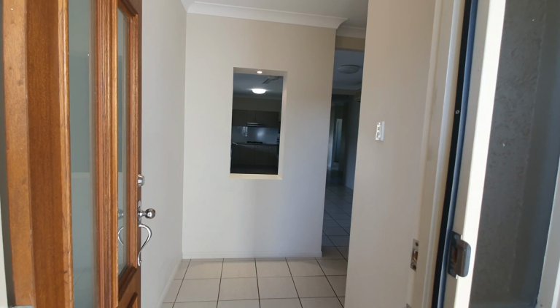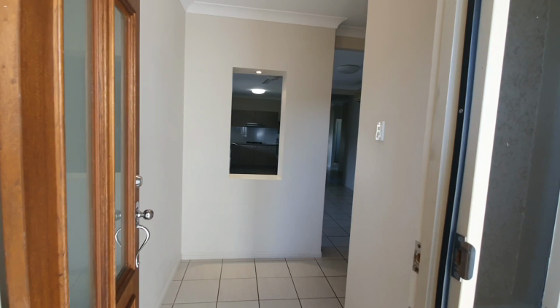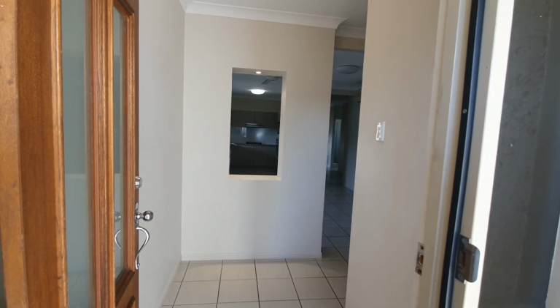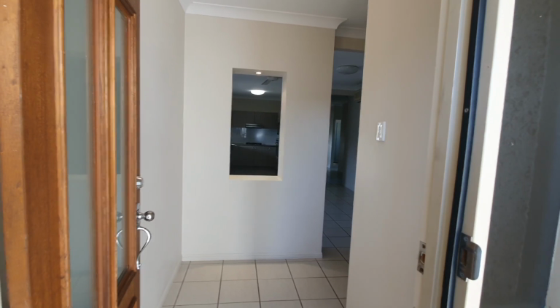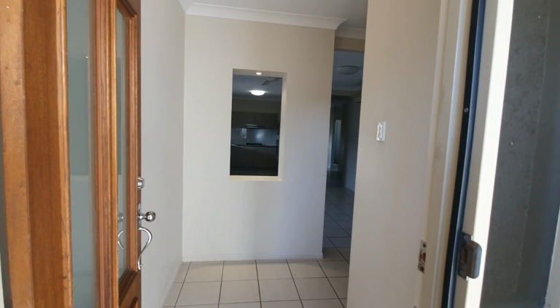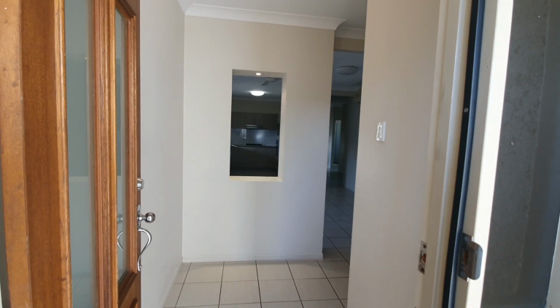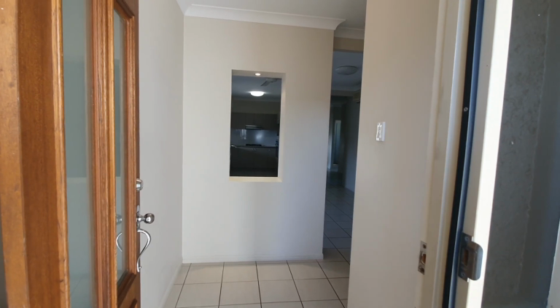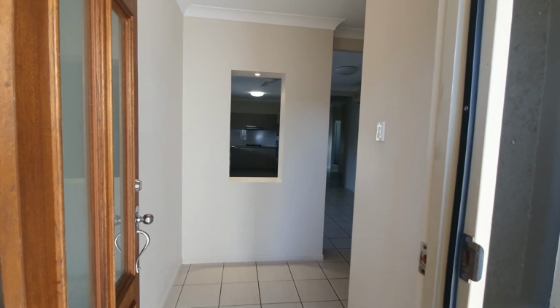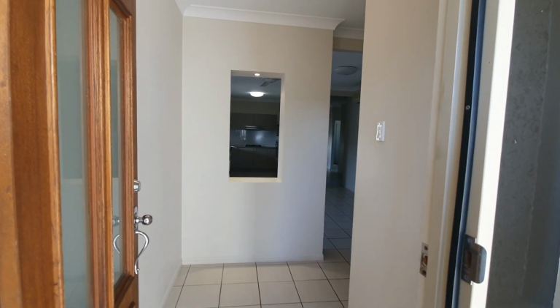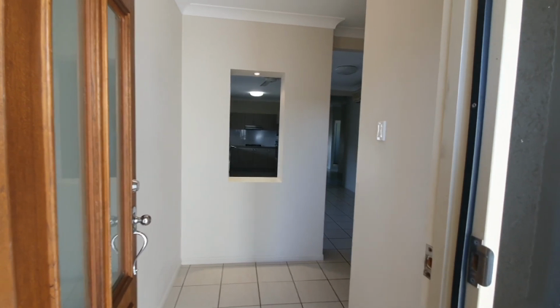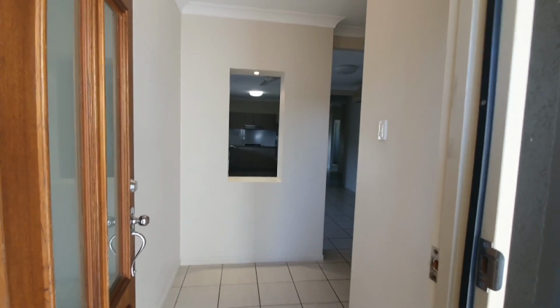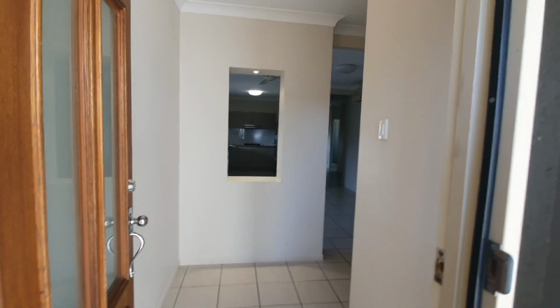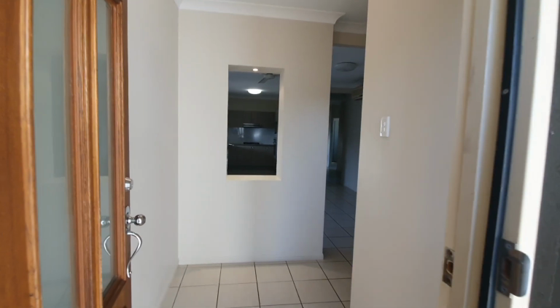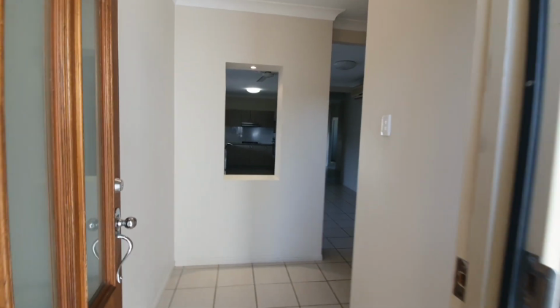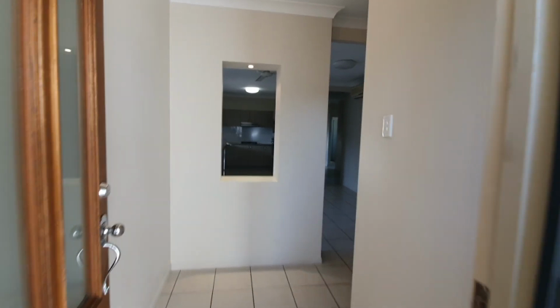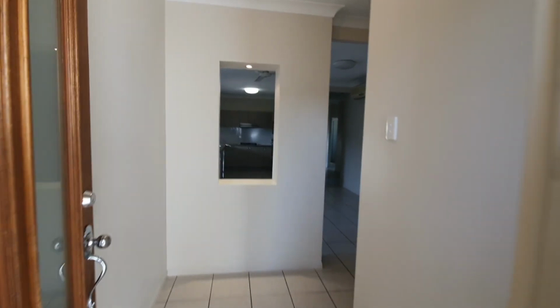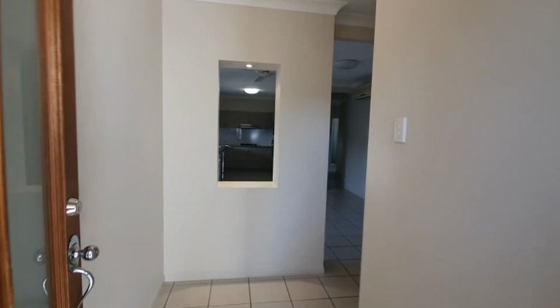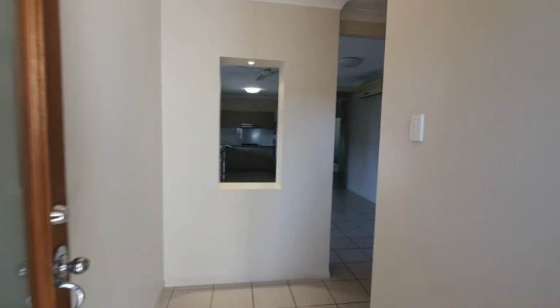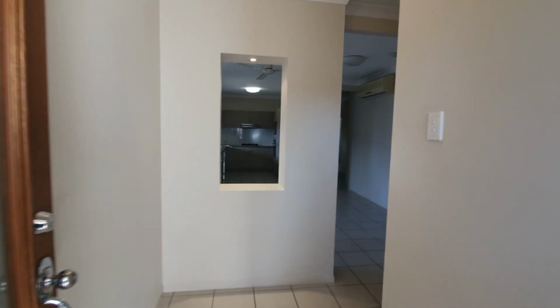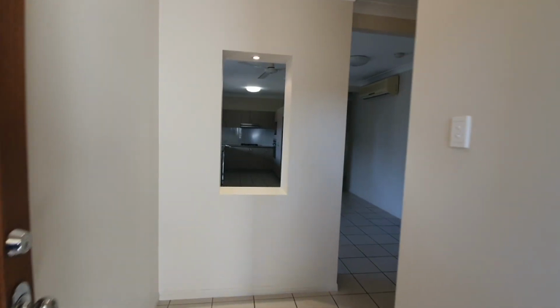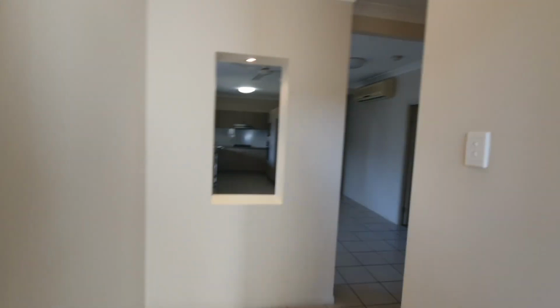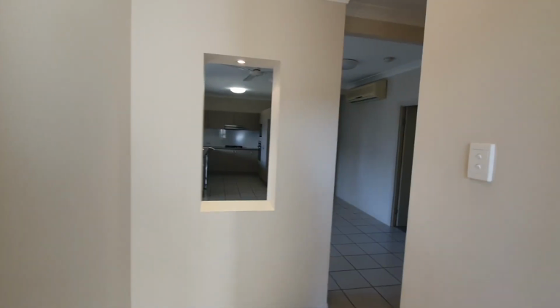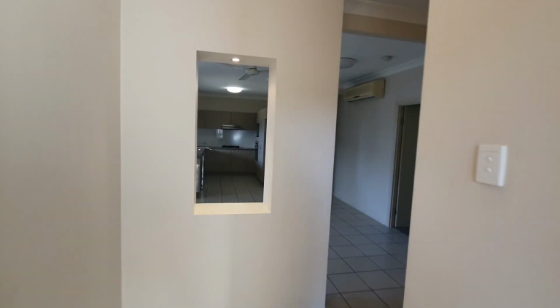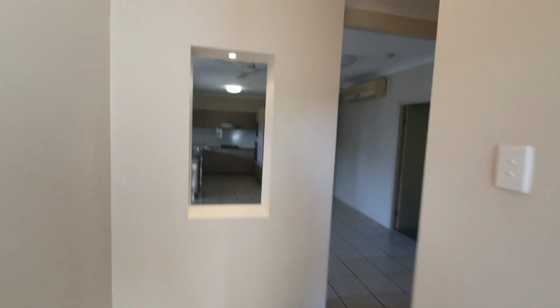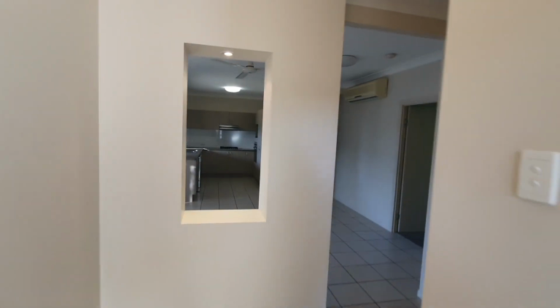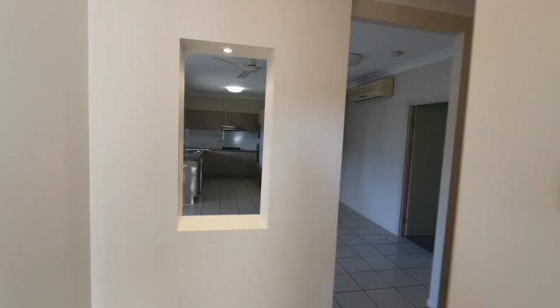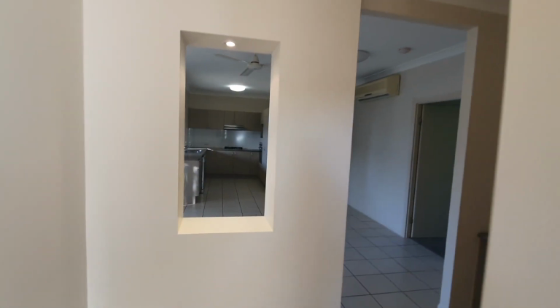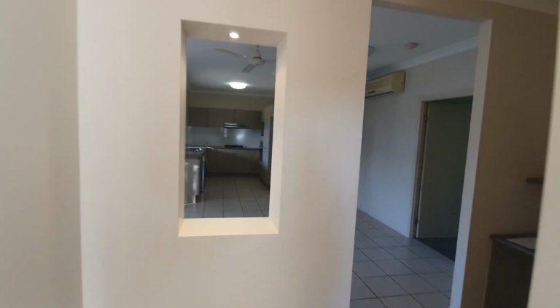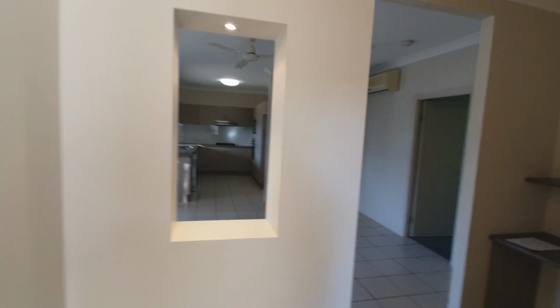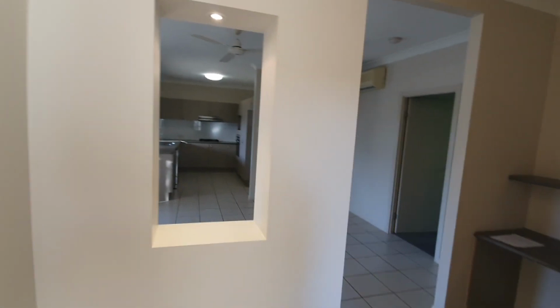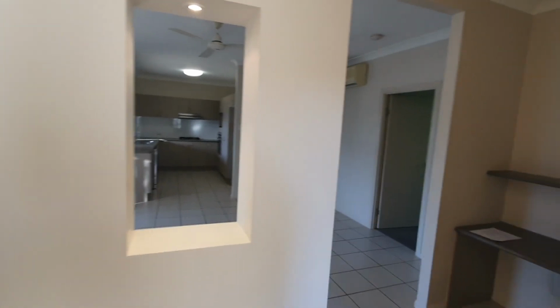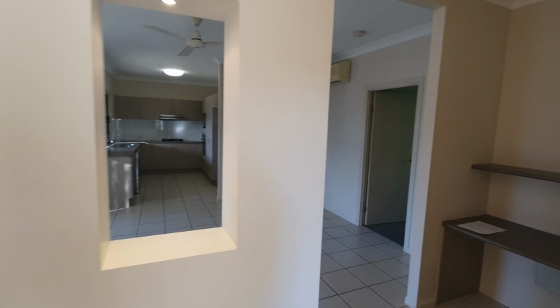Welcome to 61 Anchorage Circuit in Bushlane Beach. This is a modern four bedroom low-set property.